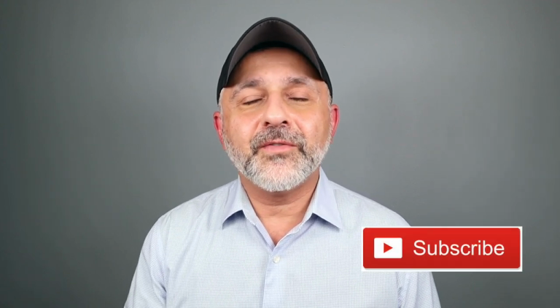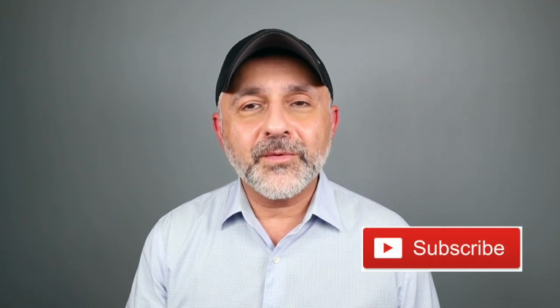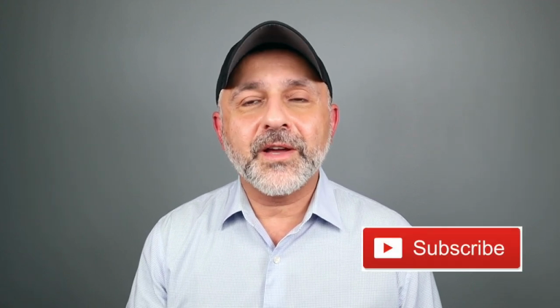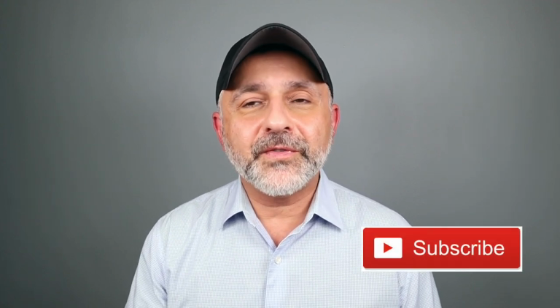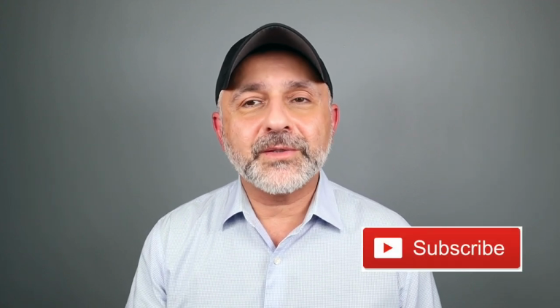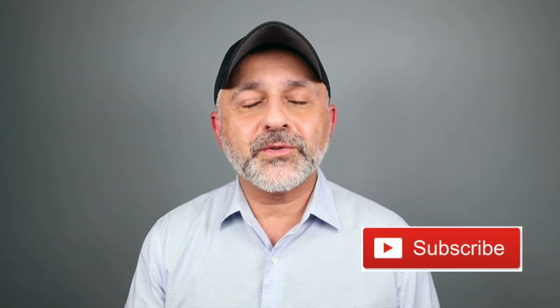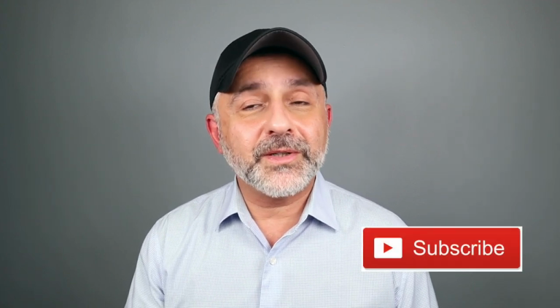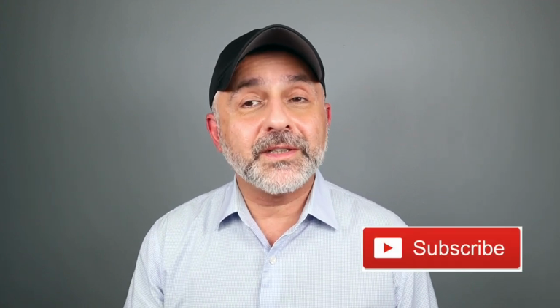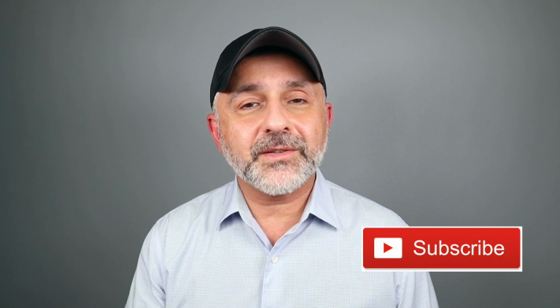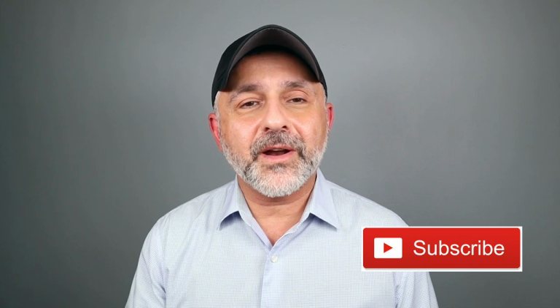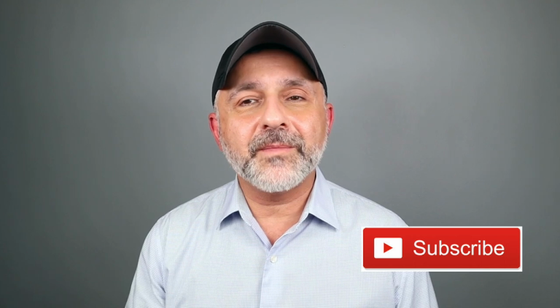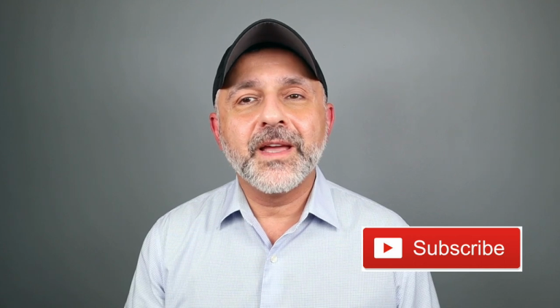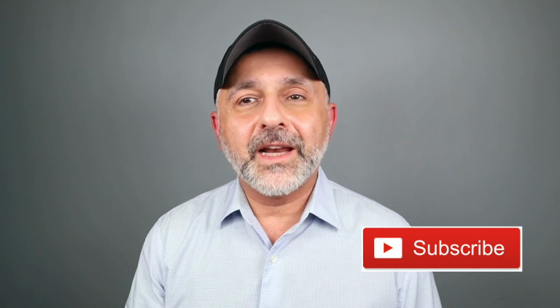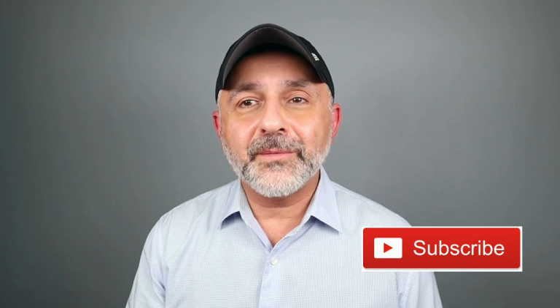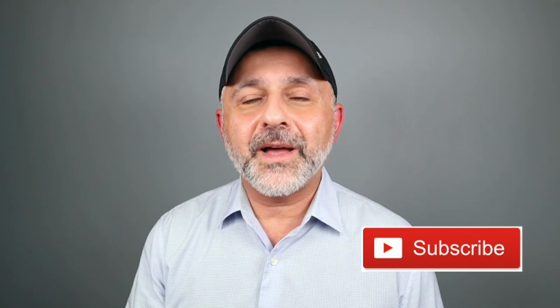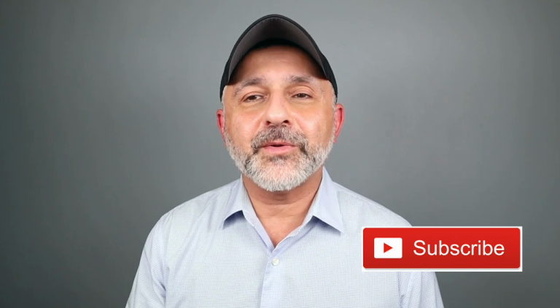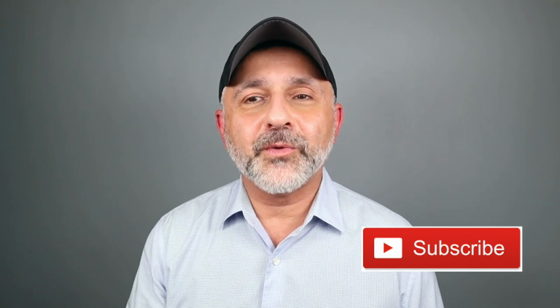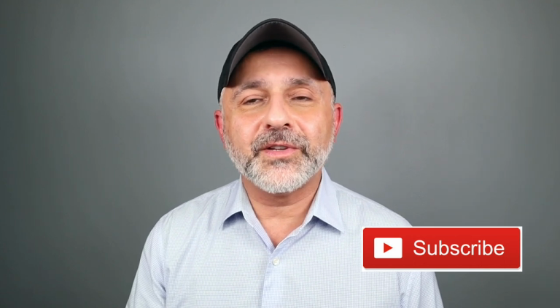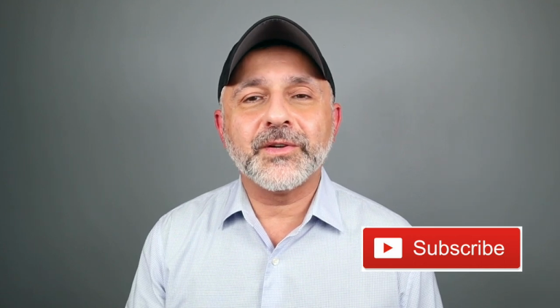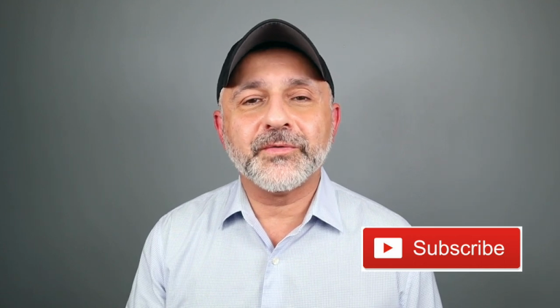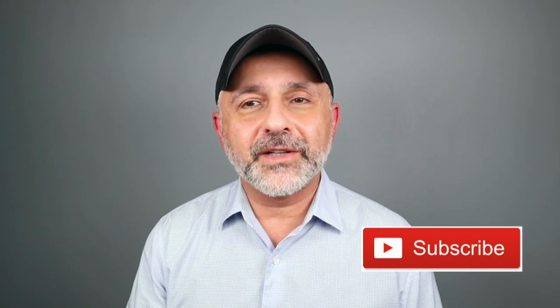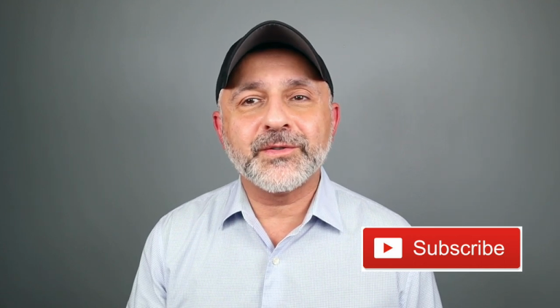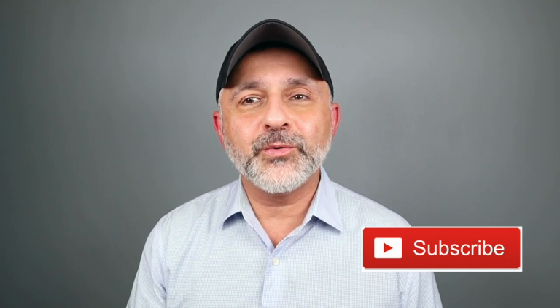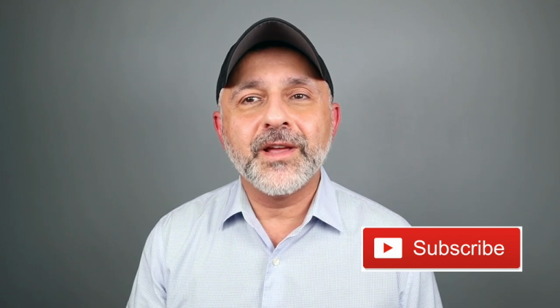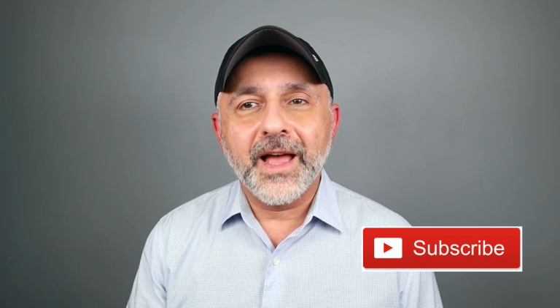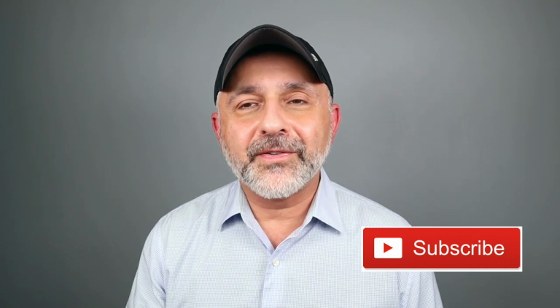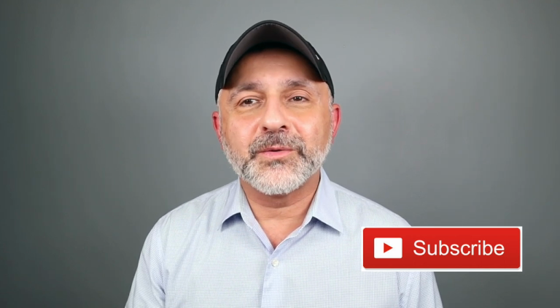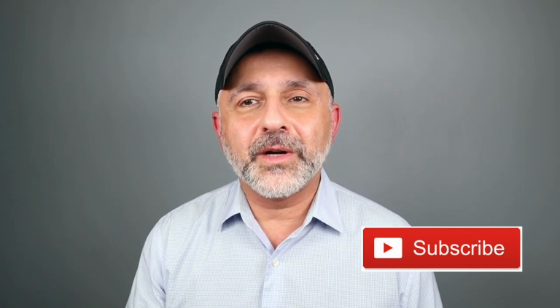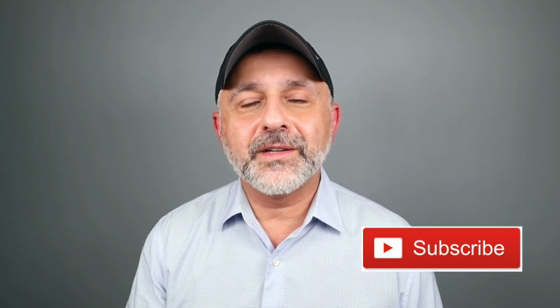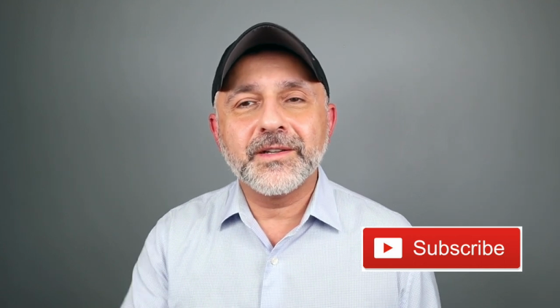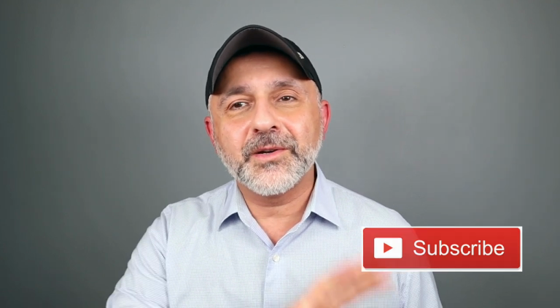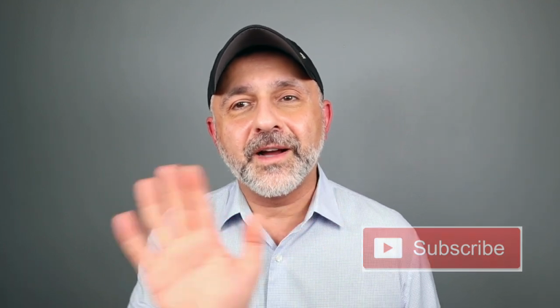I appreciate you tuning in. Please like this video, share it, and follow me on Facebook, Twitter, and Instagram. I'll be back with more videos very soon. Have a good one, goodbye.